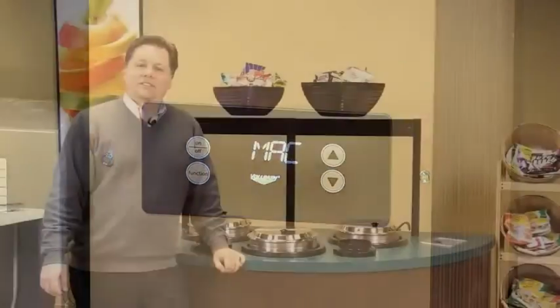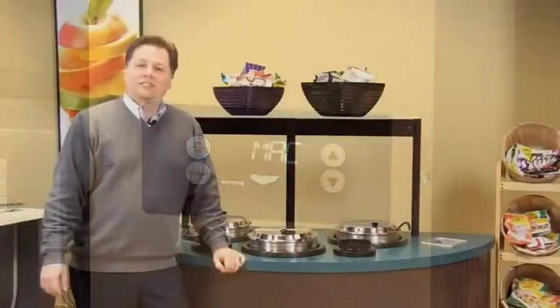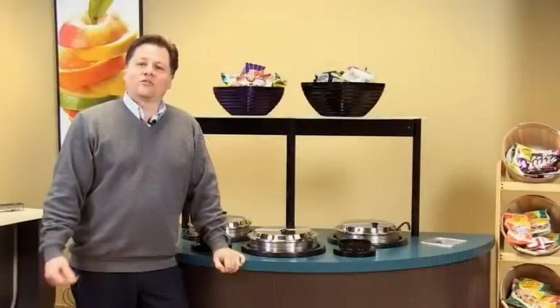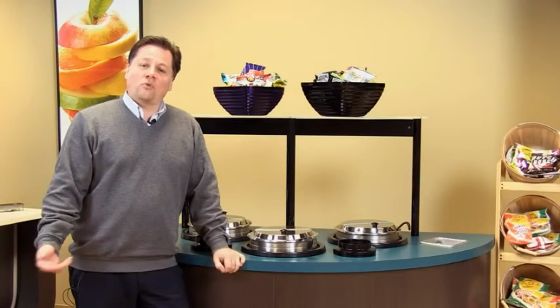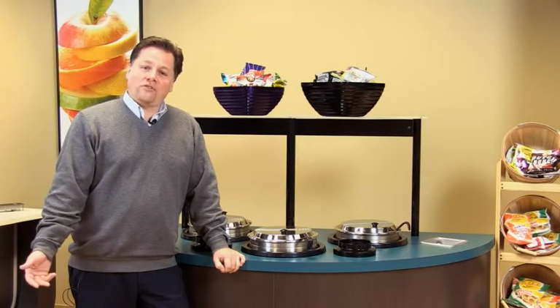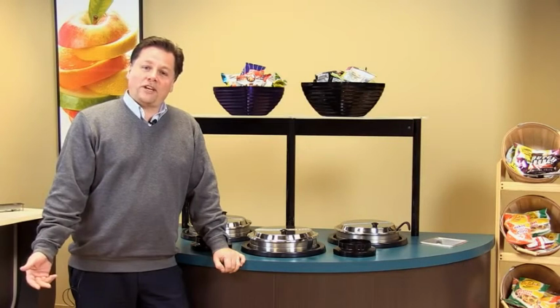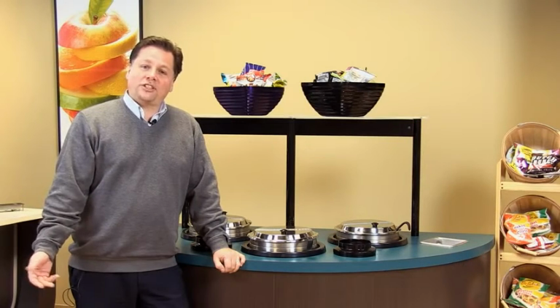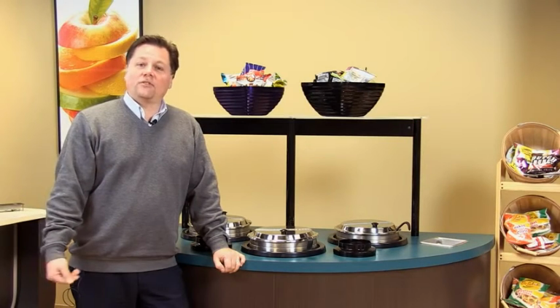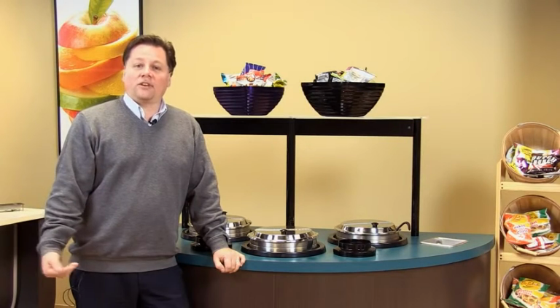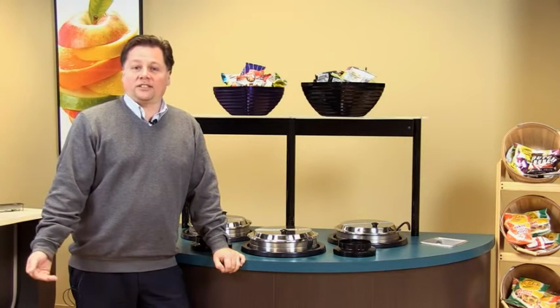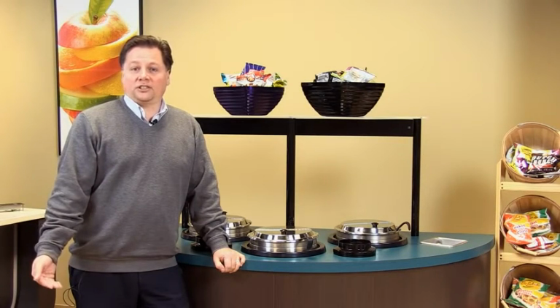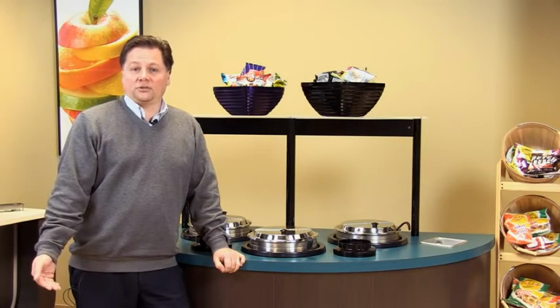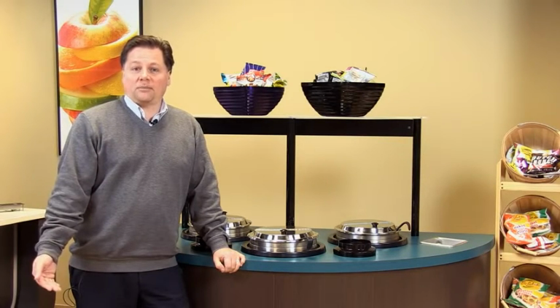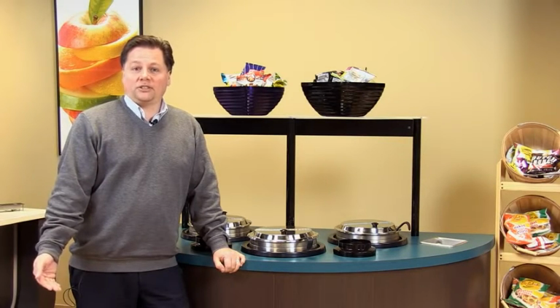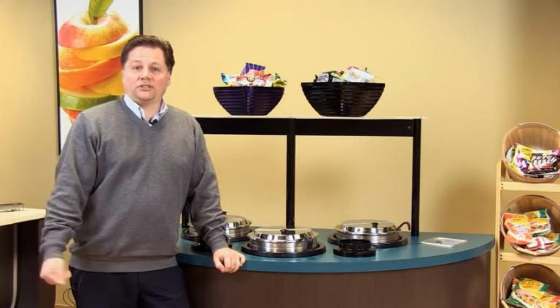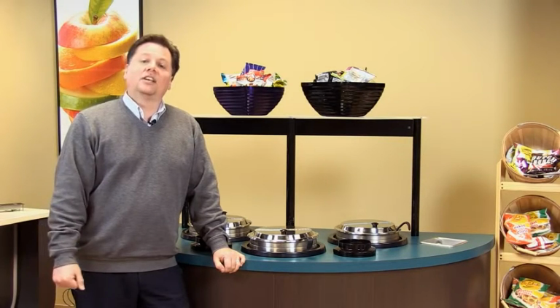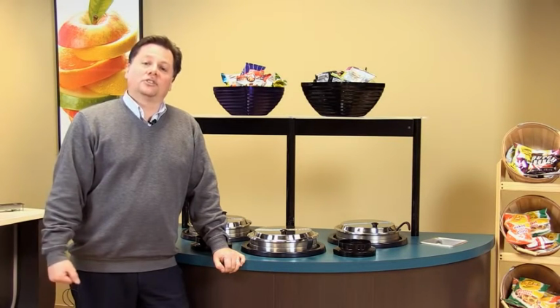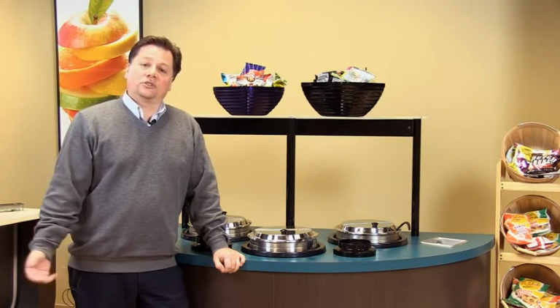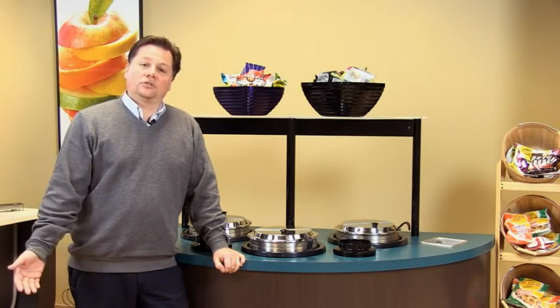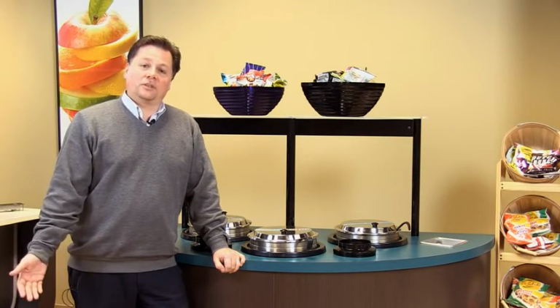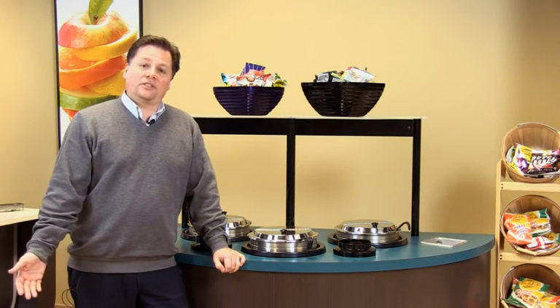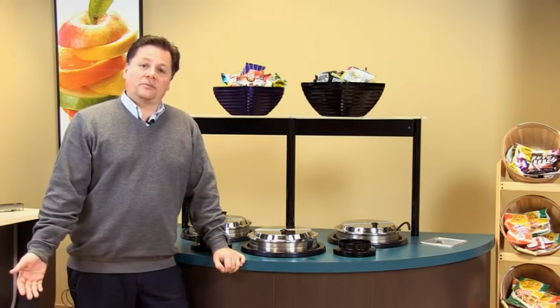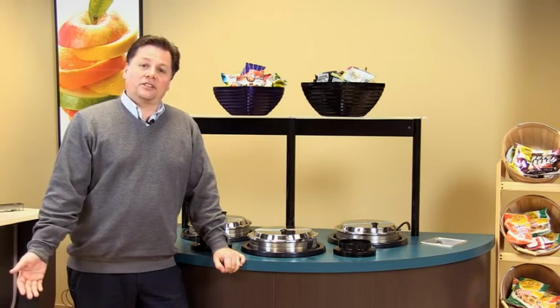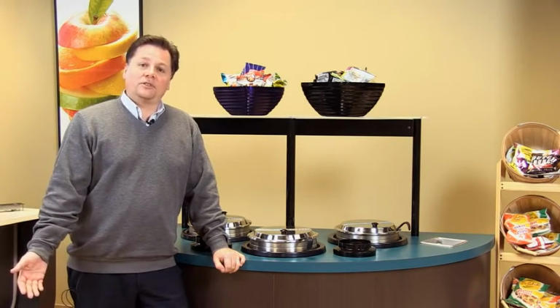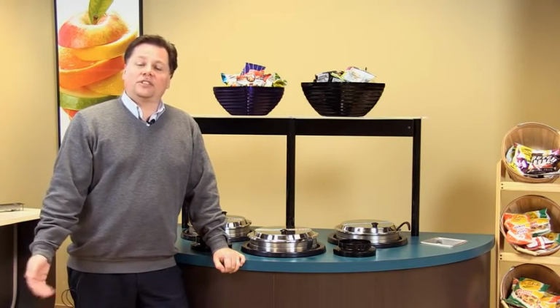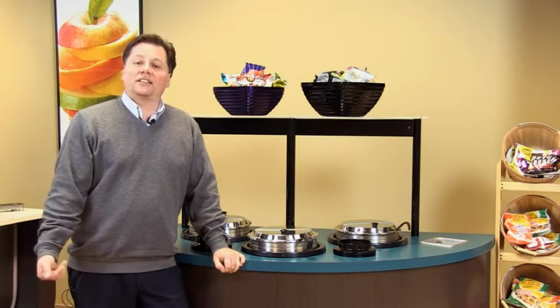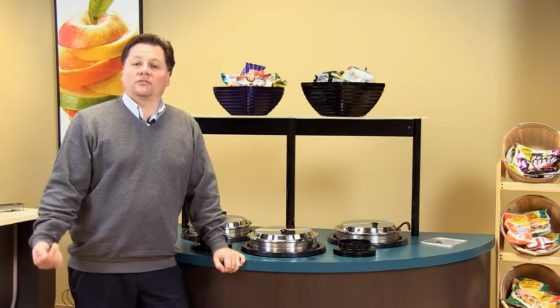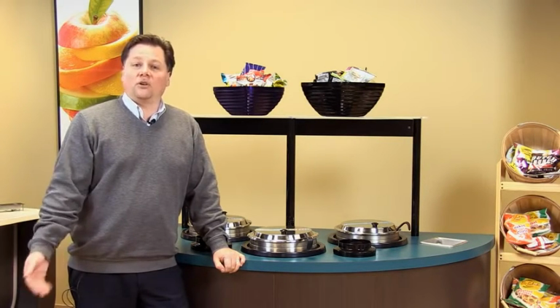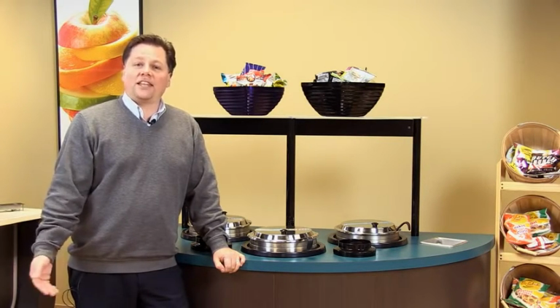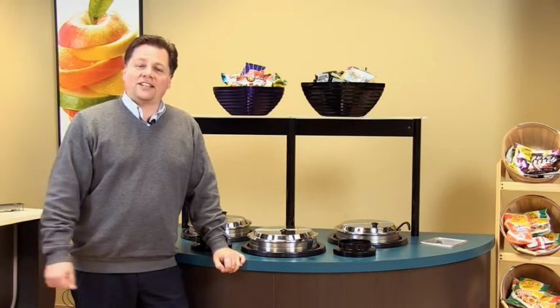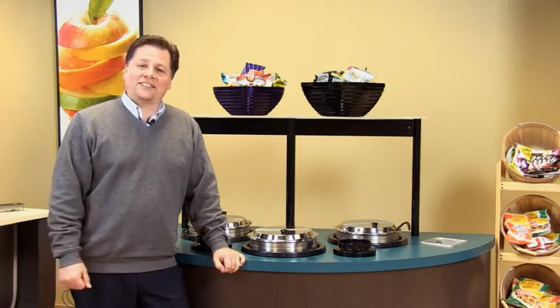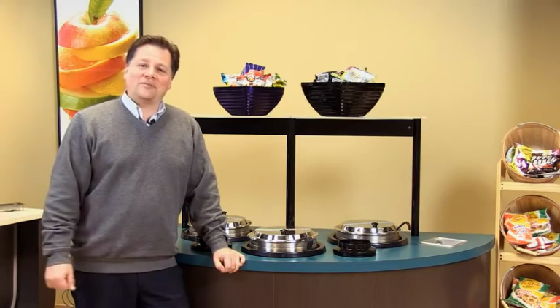For more information on Valrath induction drop-ins, just go to www.valrath.com.